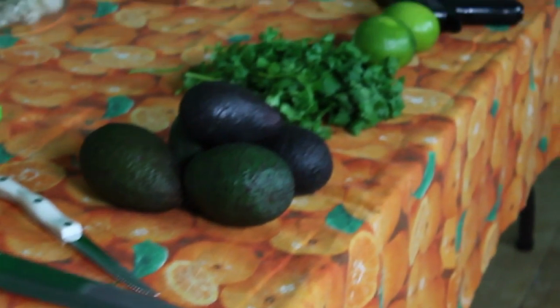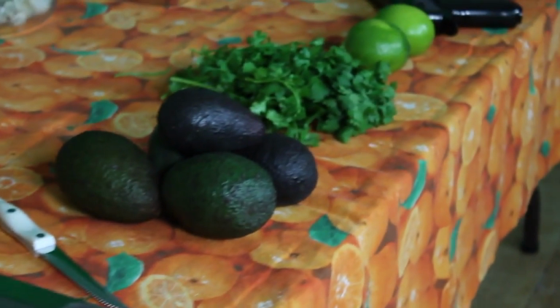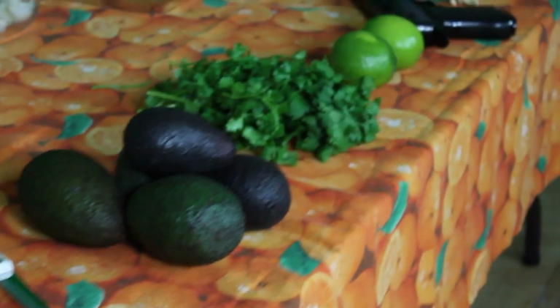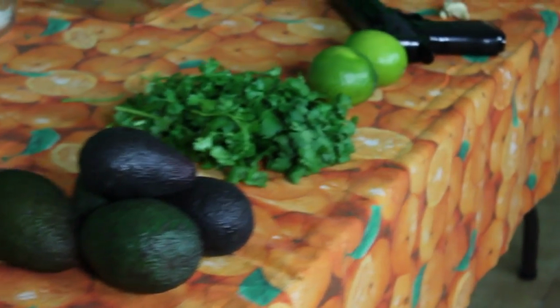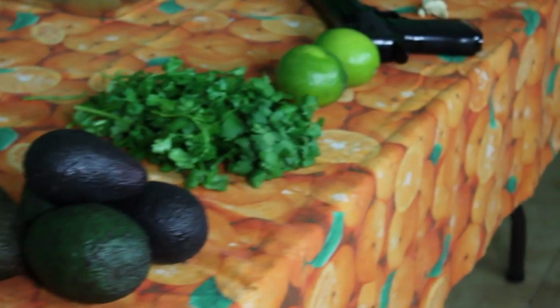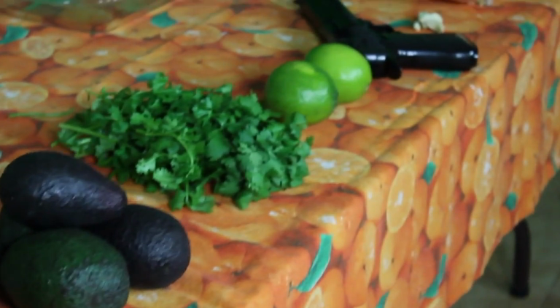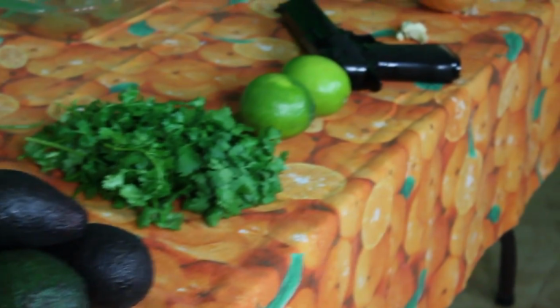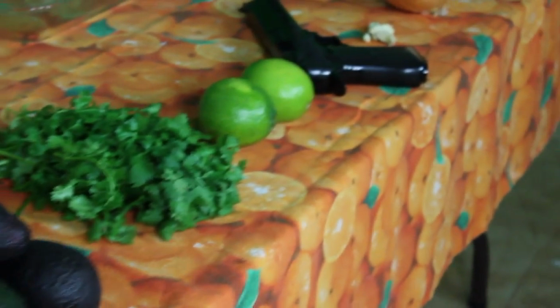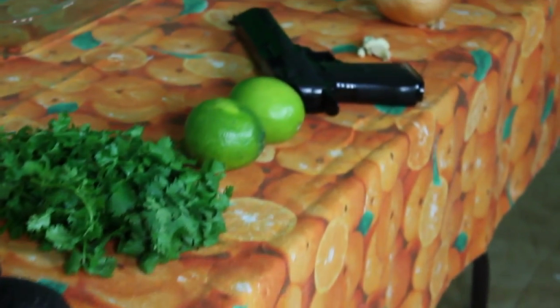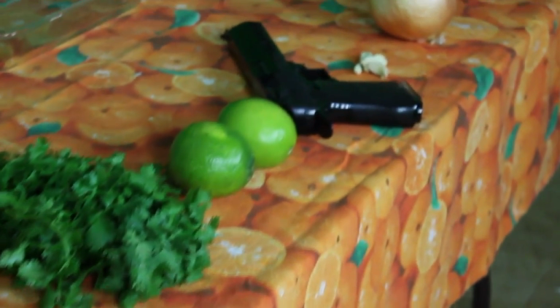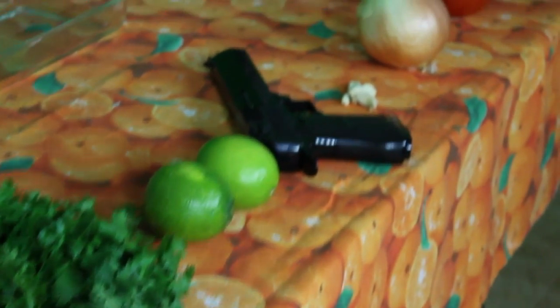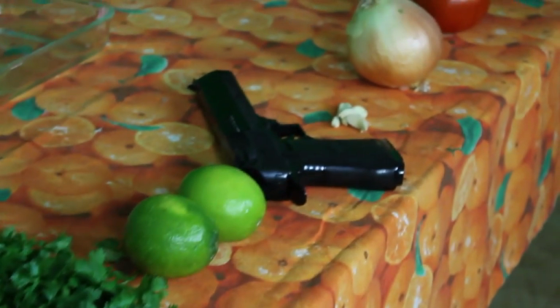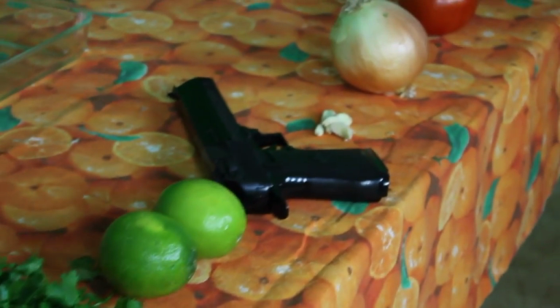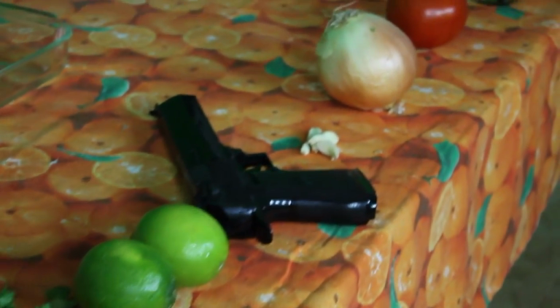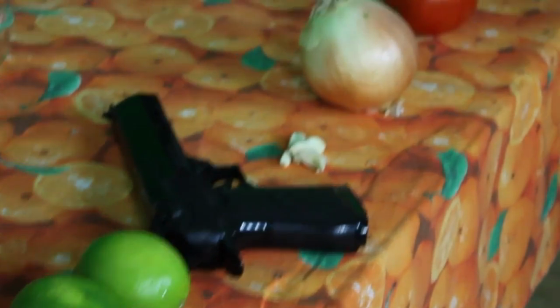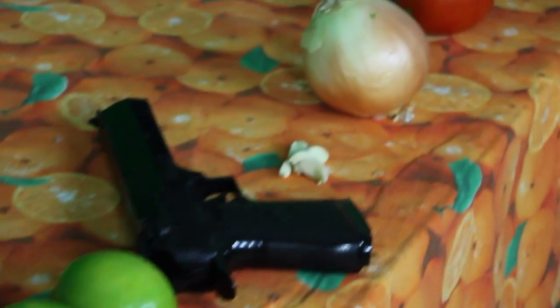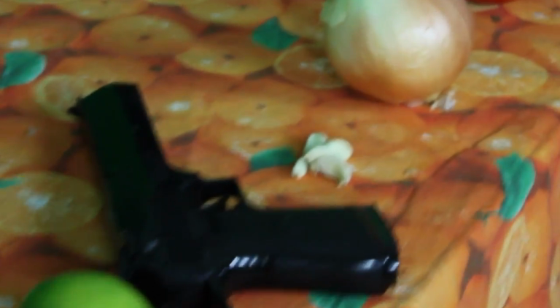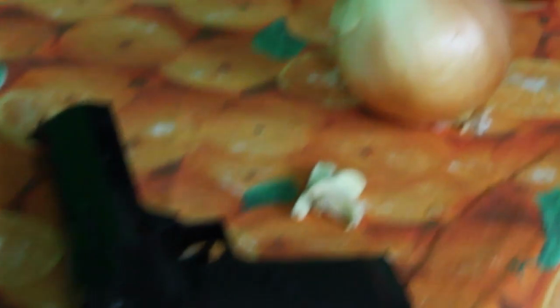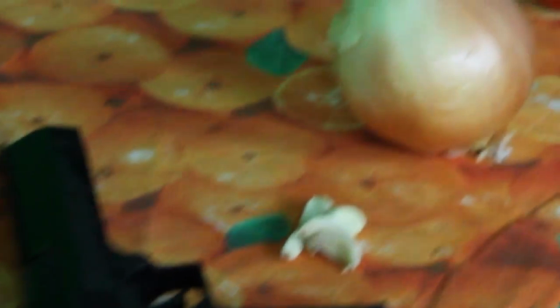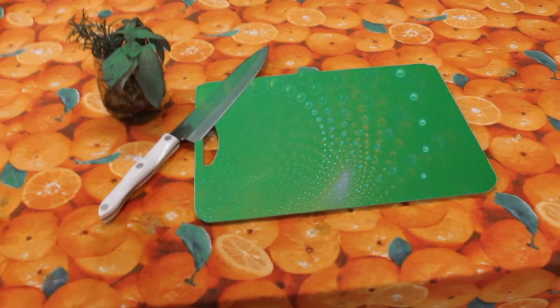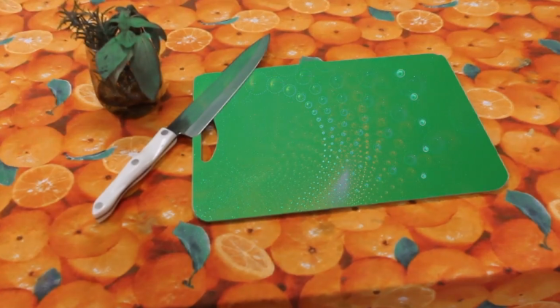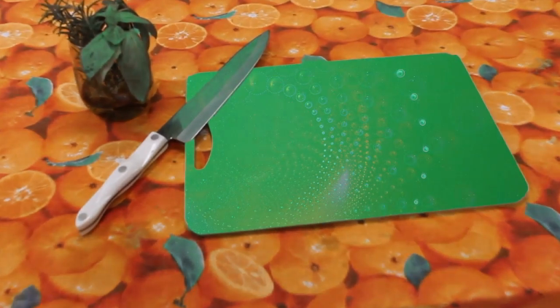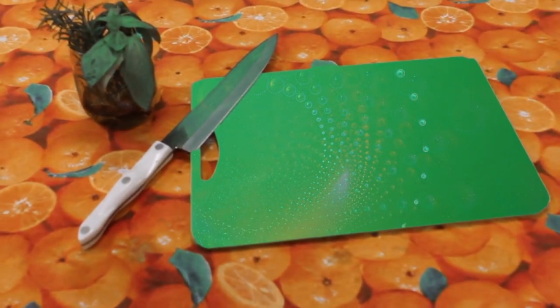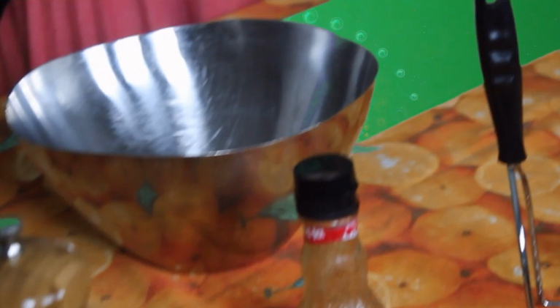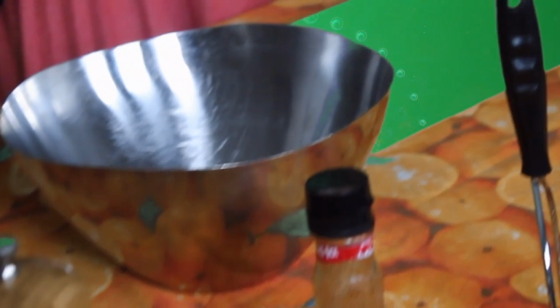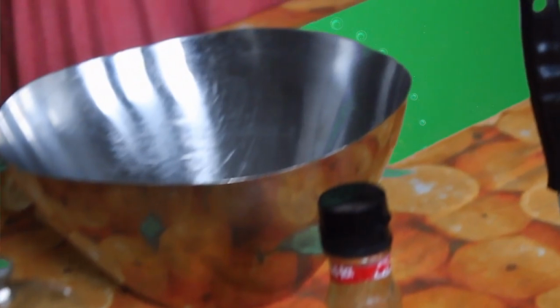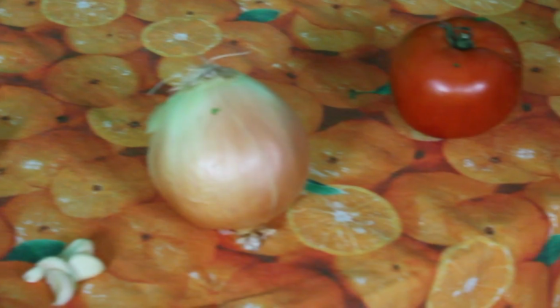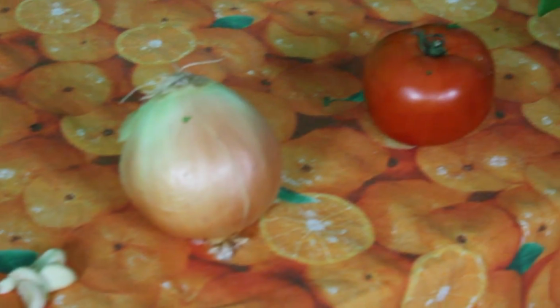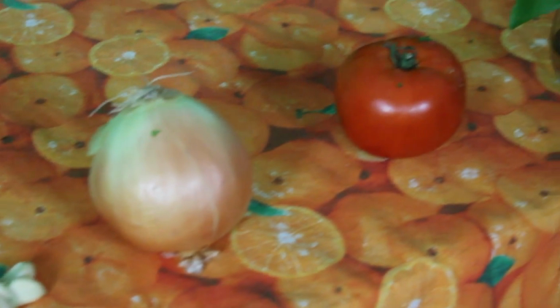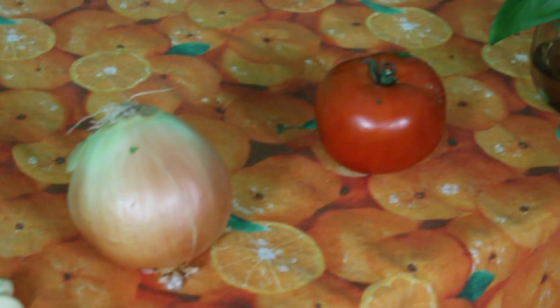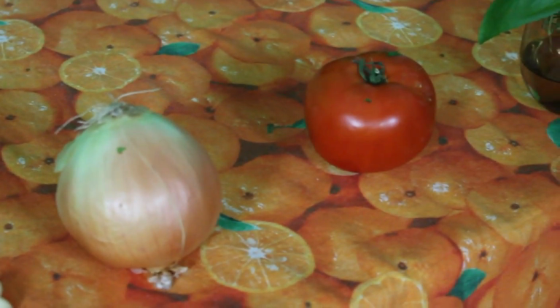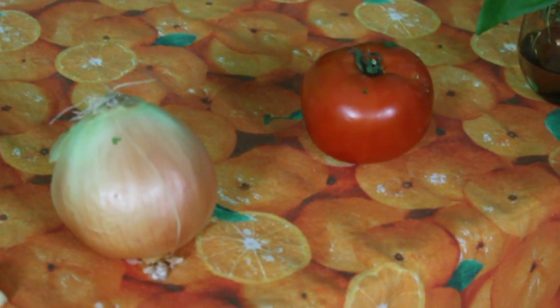Avocado, cilantro, limes, a nice handgun — you're gonna need a pistol — garlic, cutting board, a bowl, onion, and some tomato.